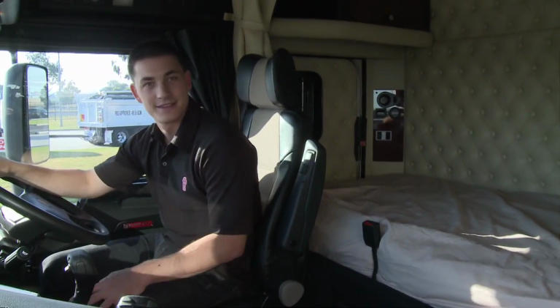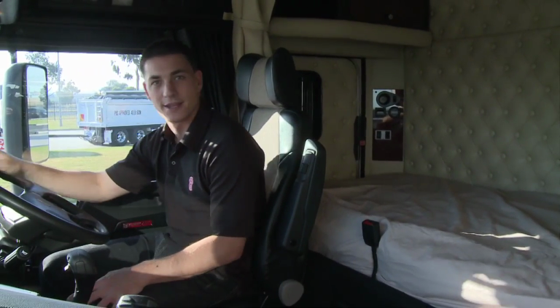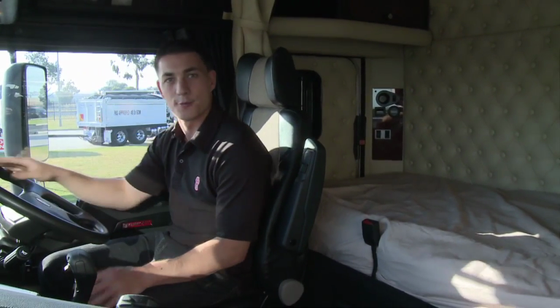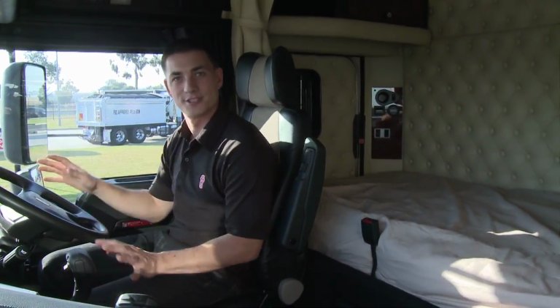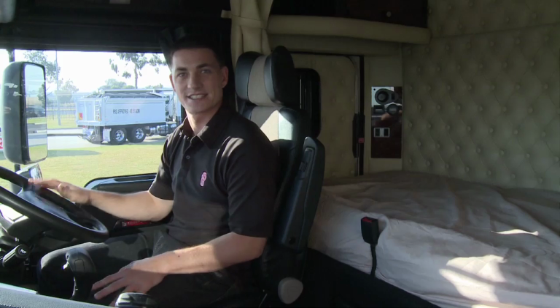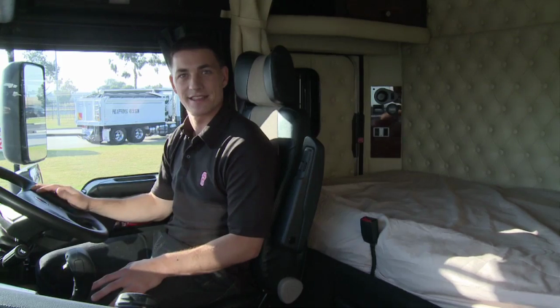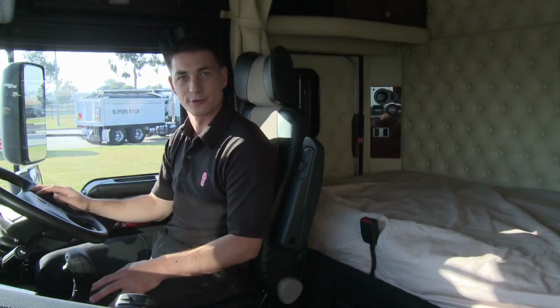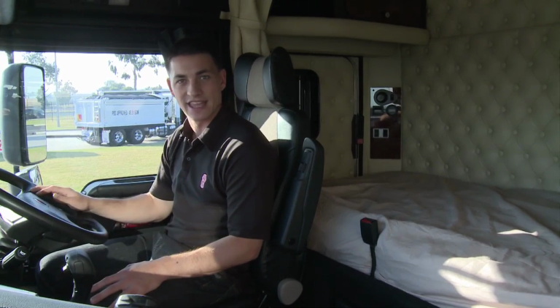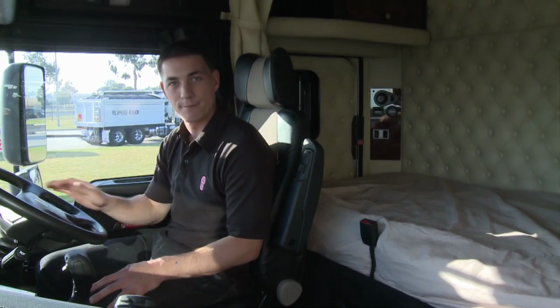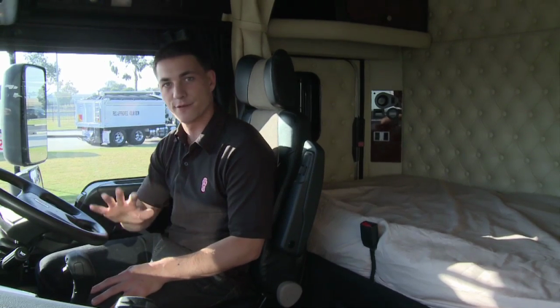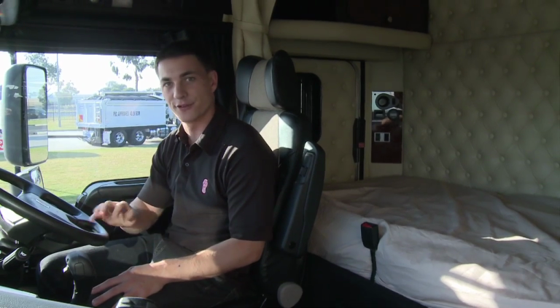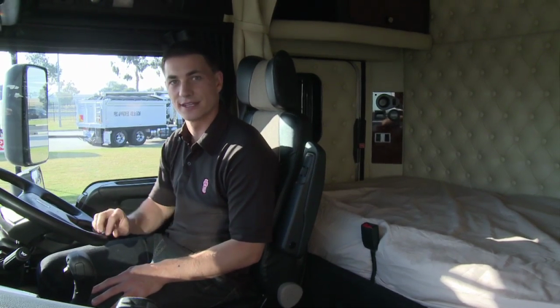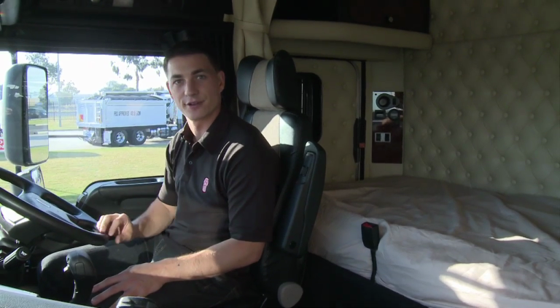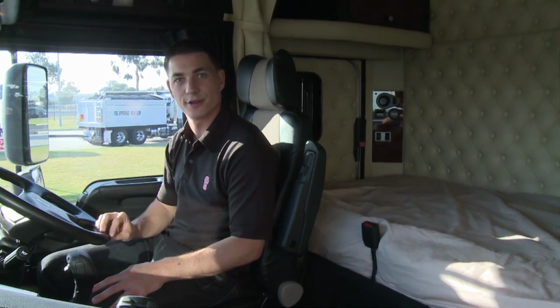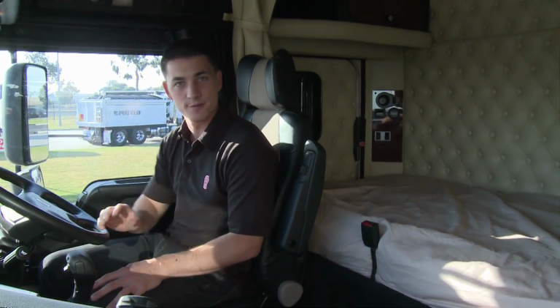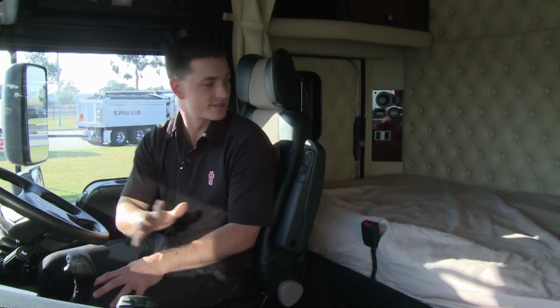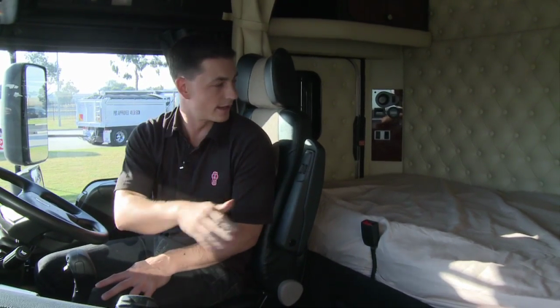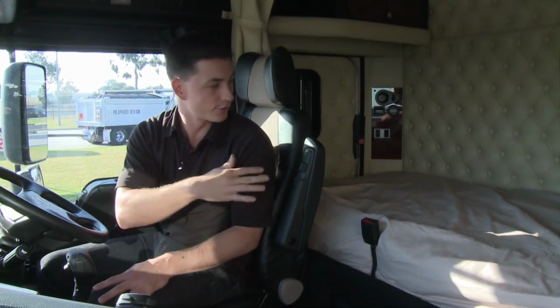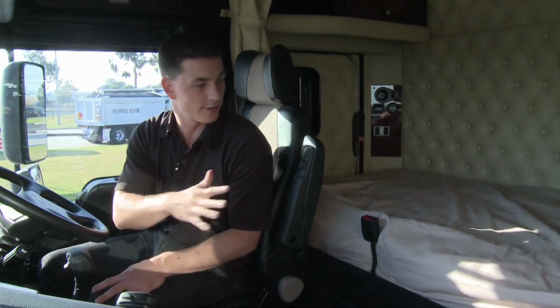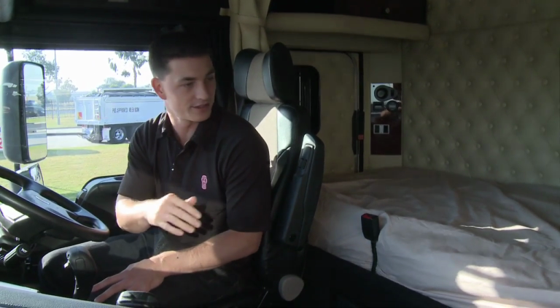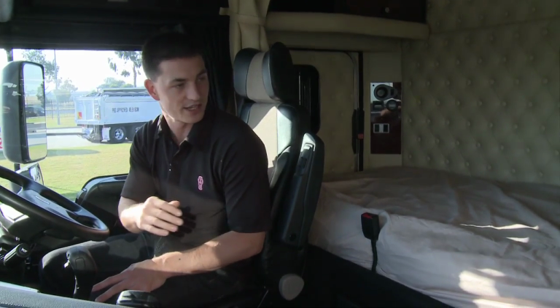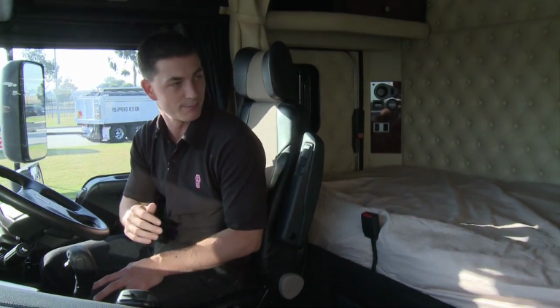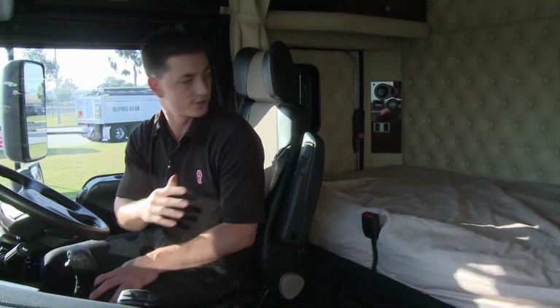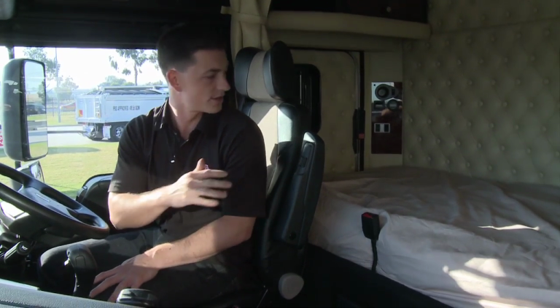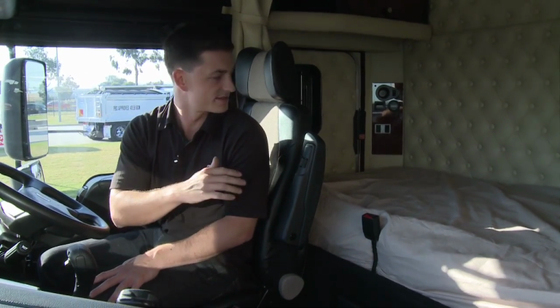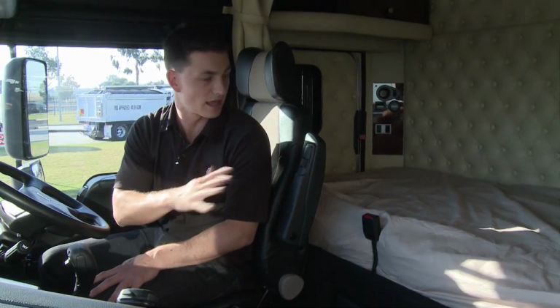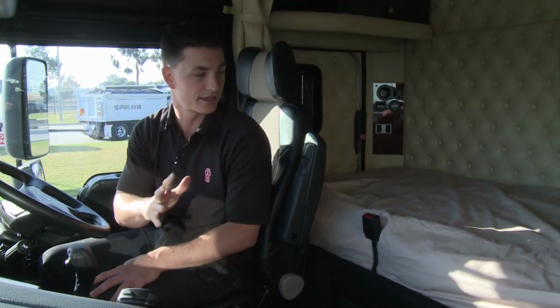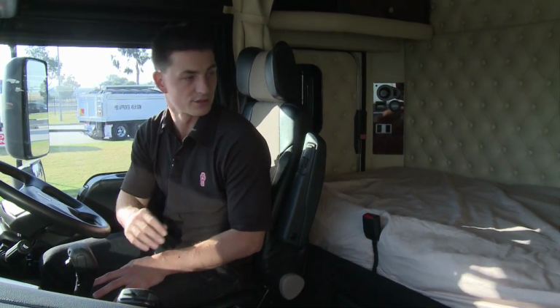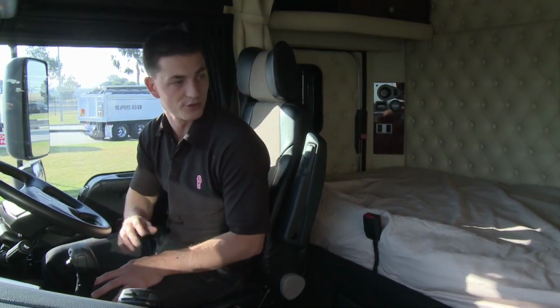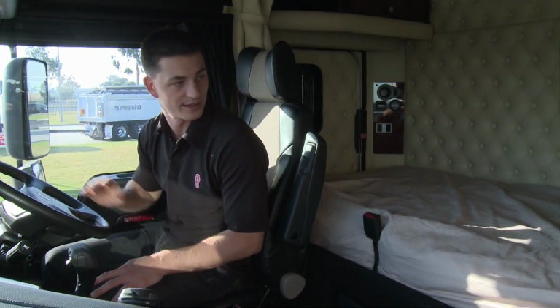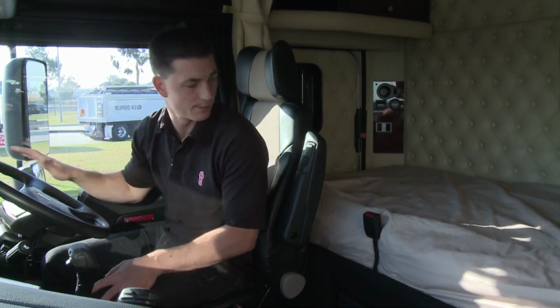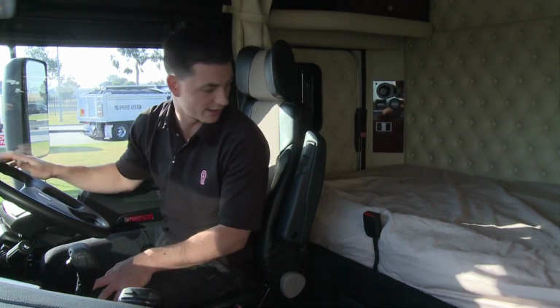We're just about to tilt the cab. The first thing you've got to do is look around and check and make sure there's nothing loose in the bunk.